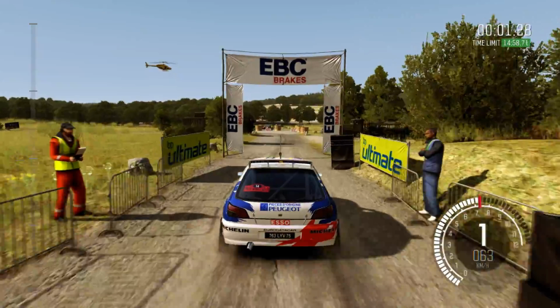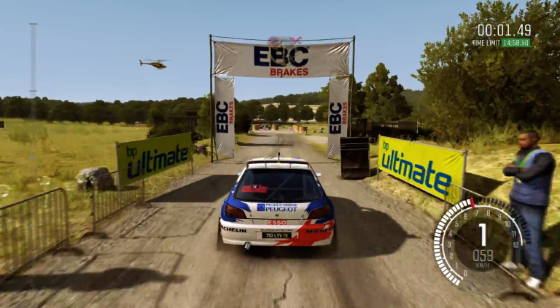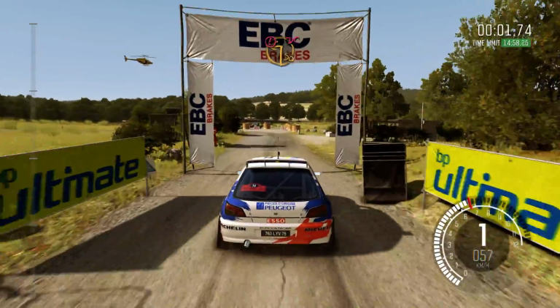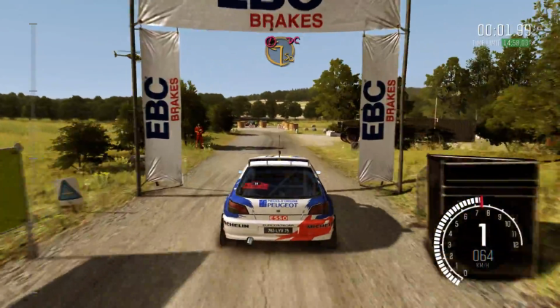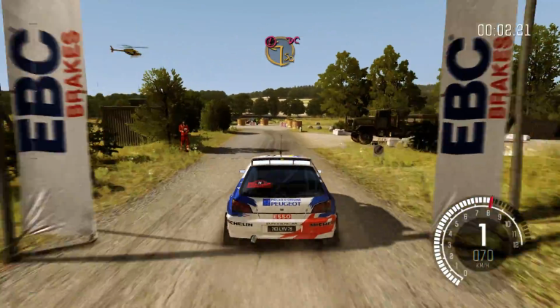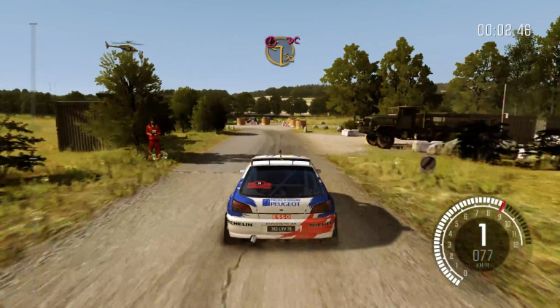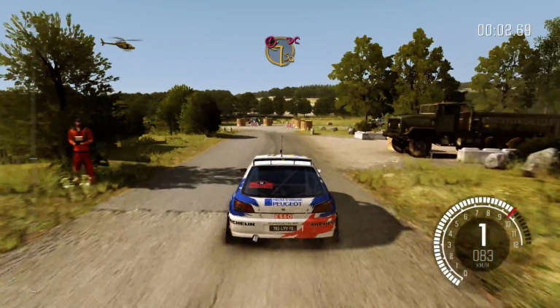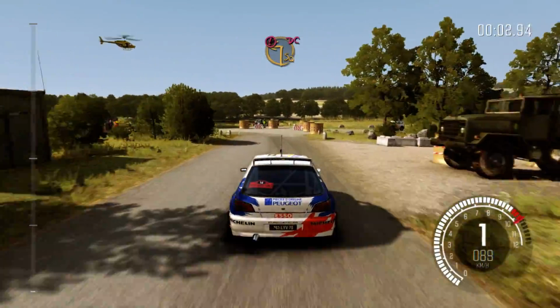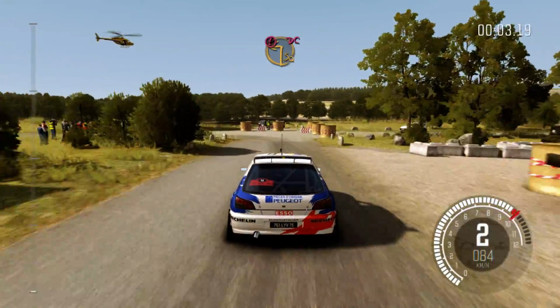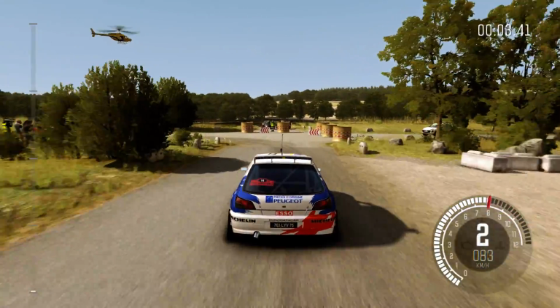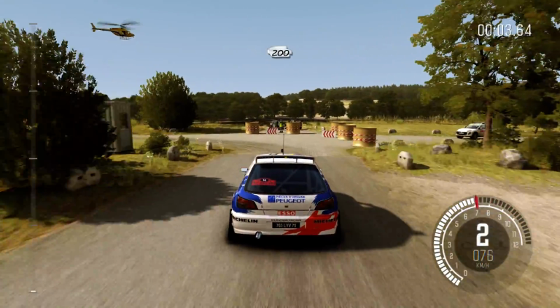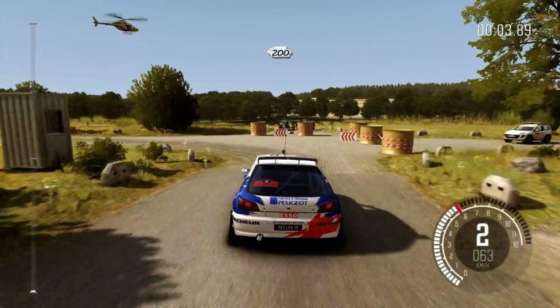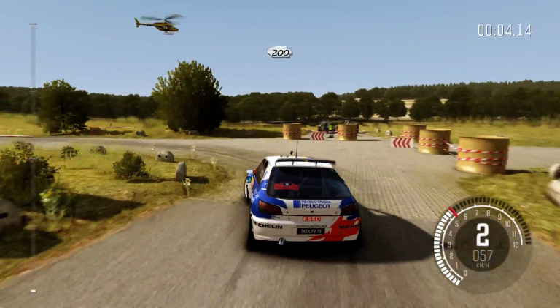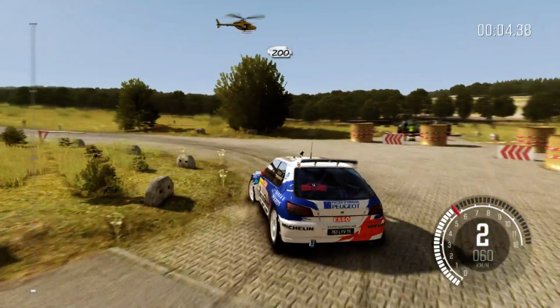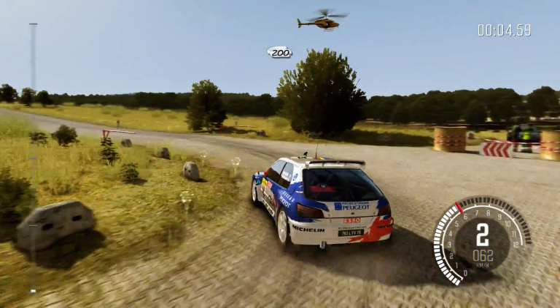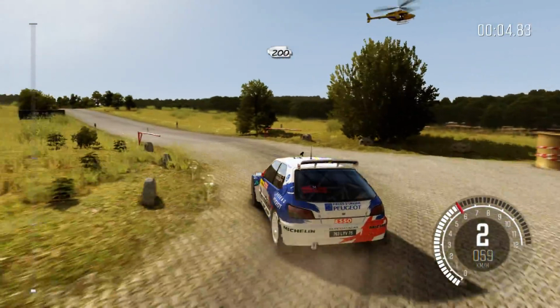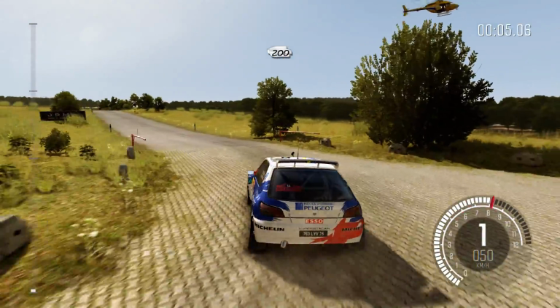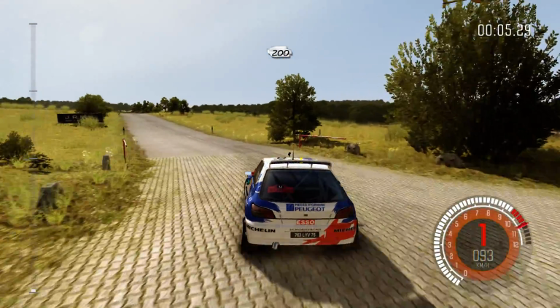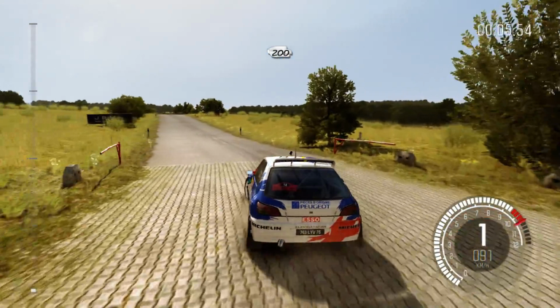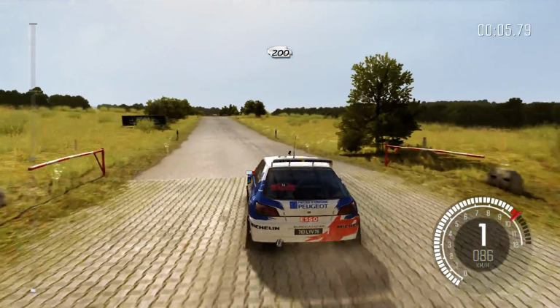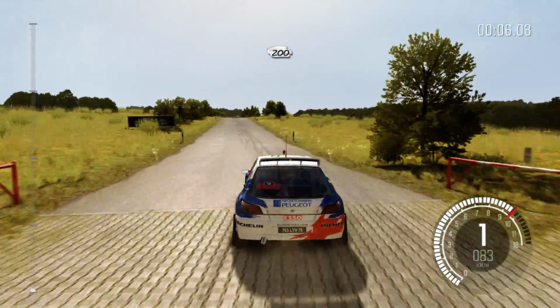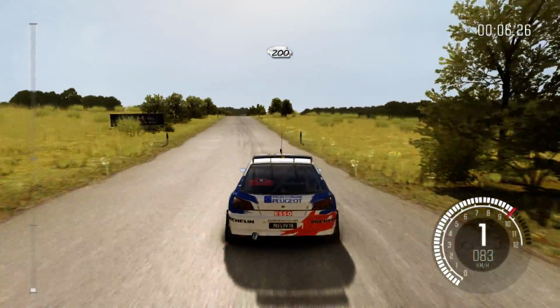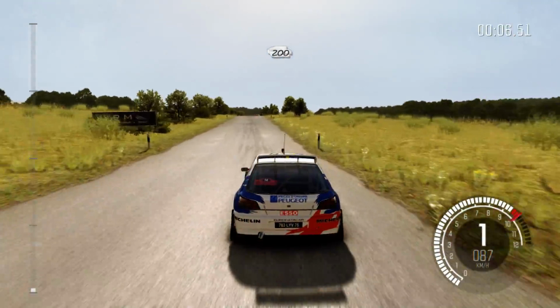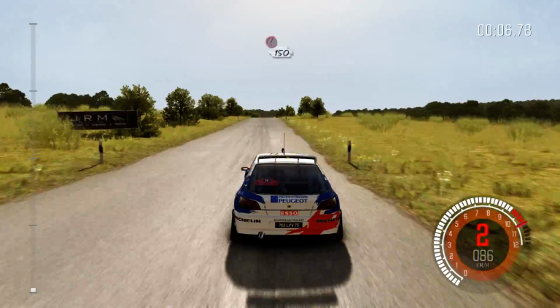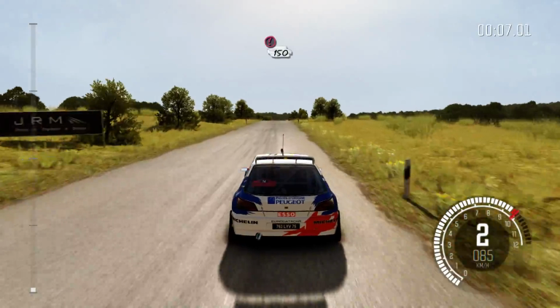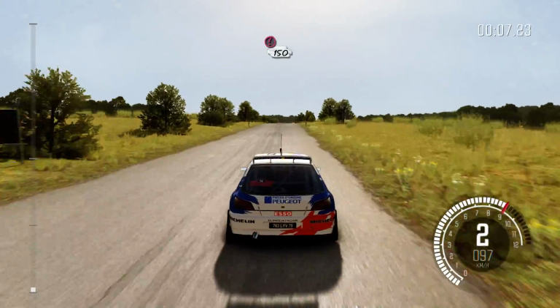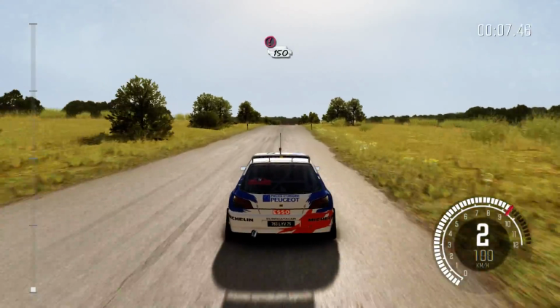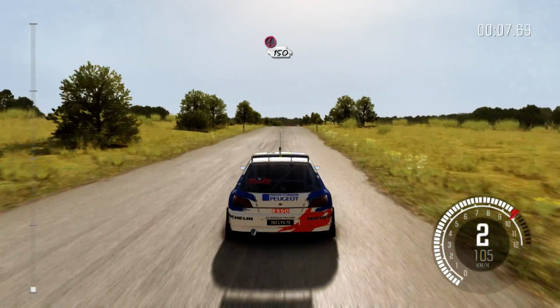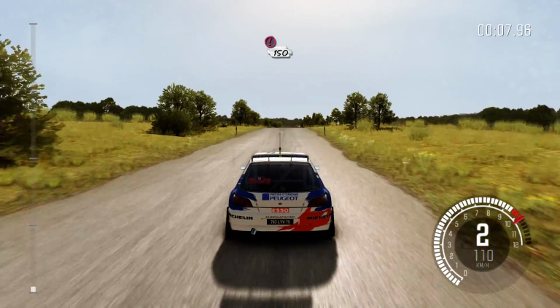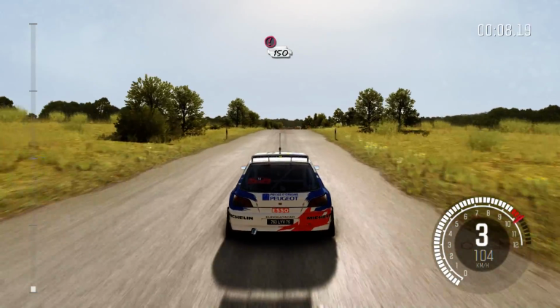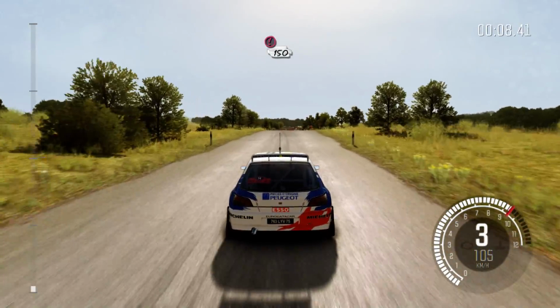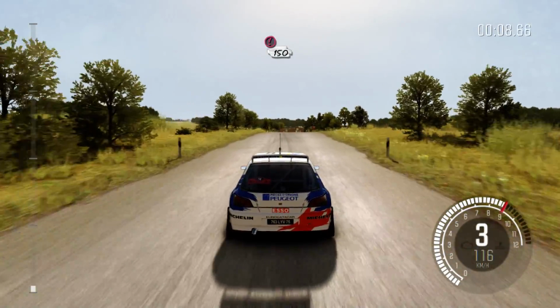Caution braking turn square left, don't come through gate, 200. Caution tight chicane left entry, 150.